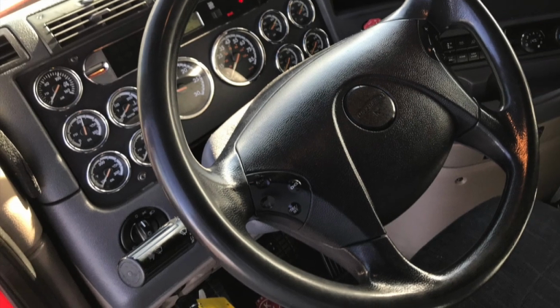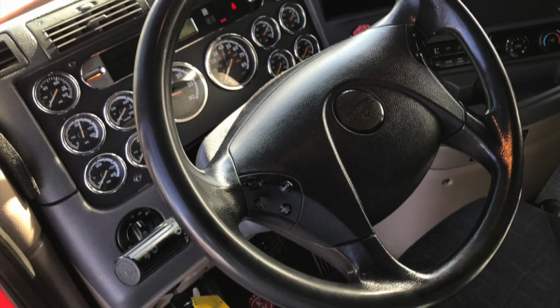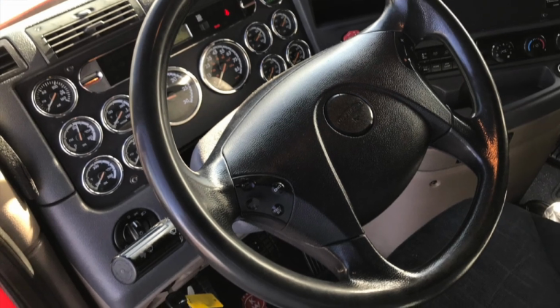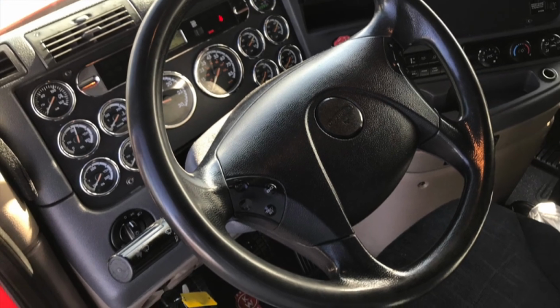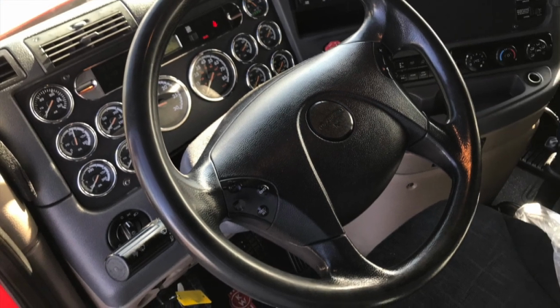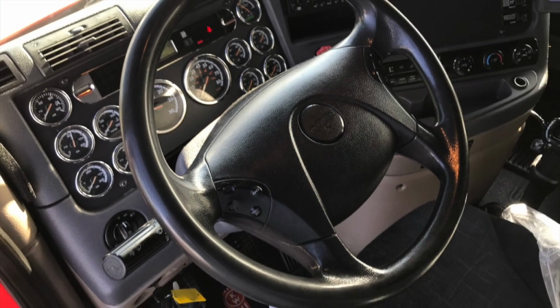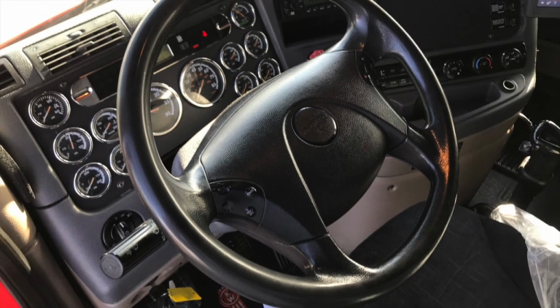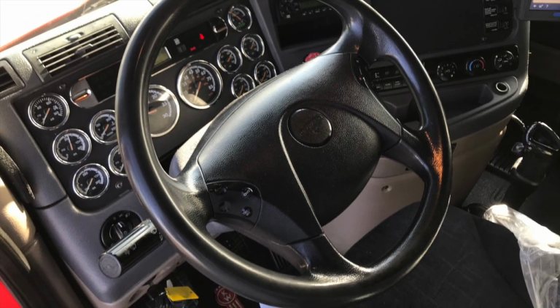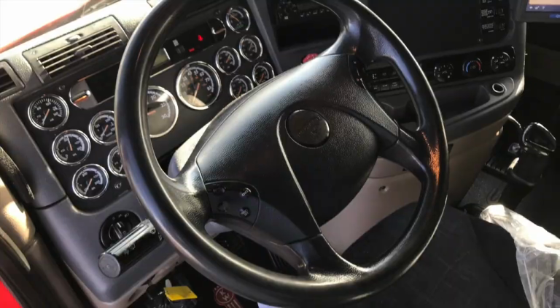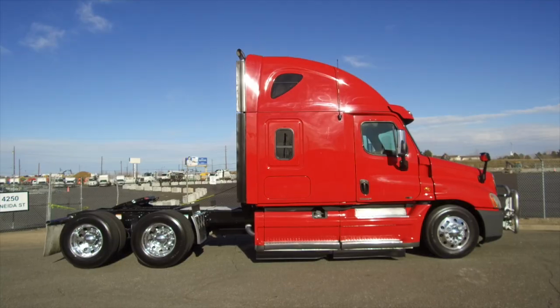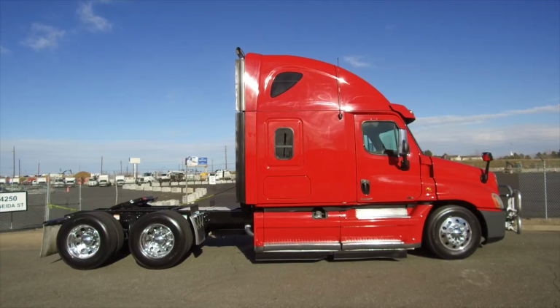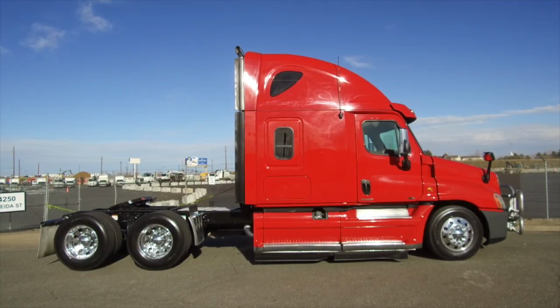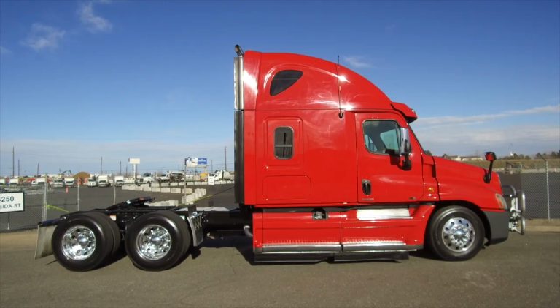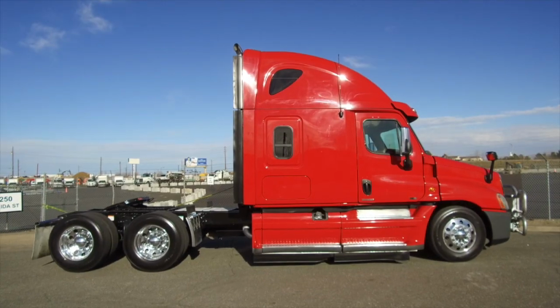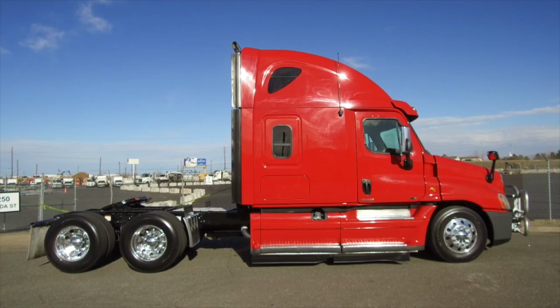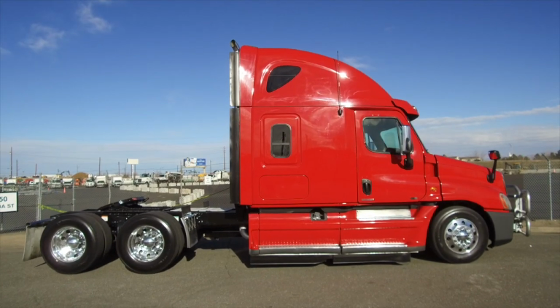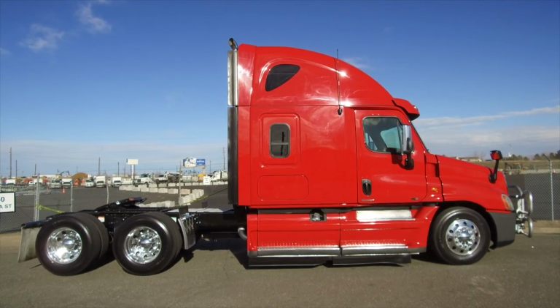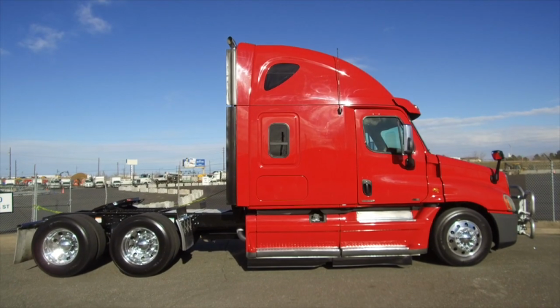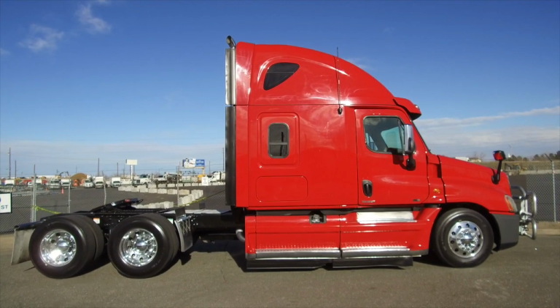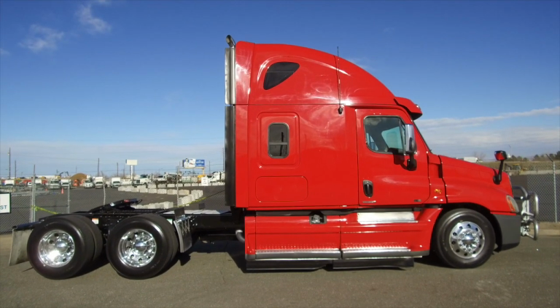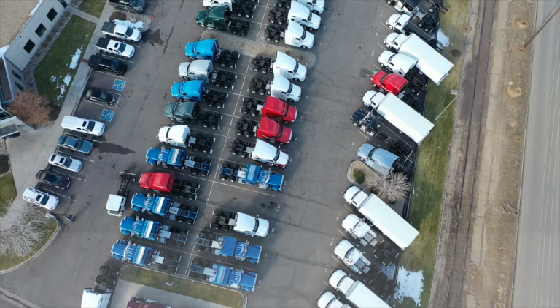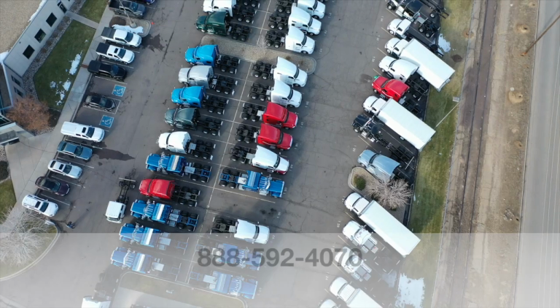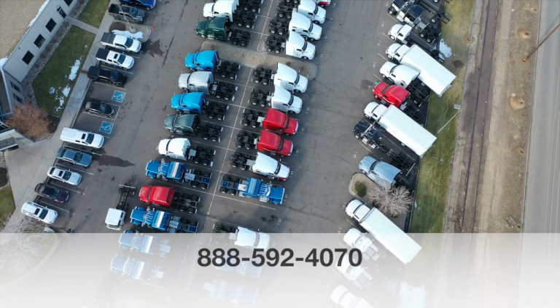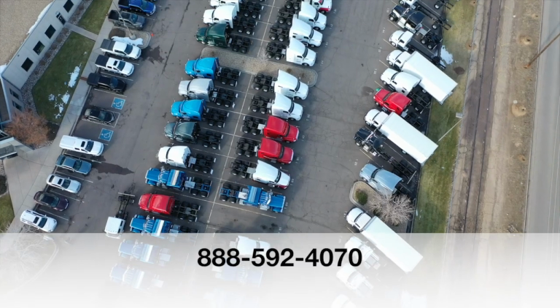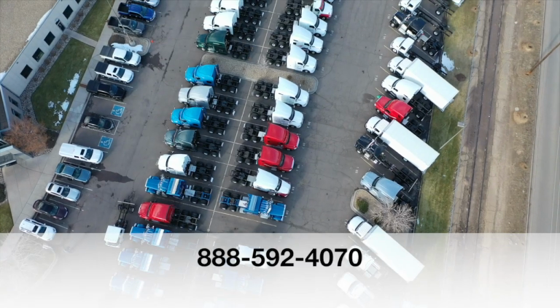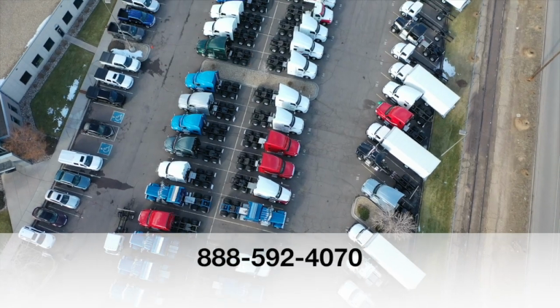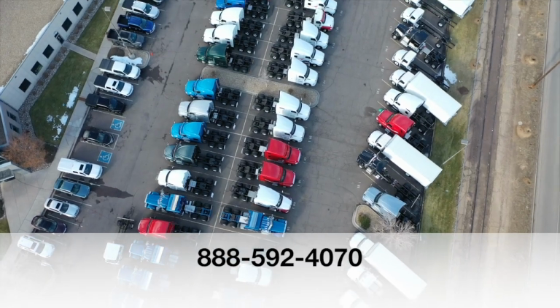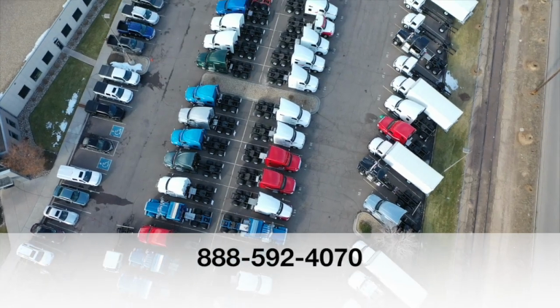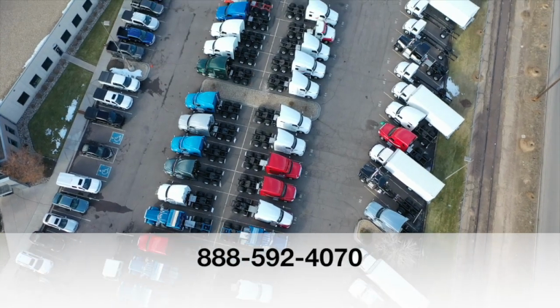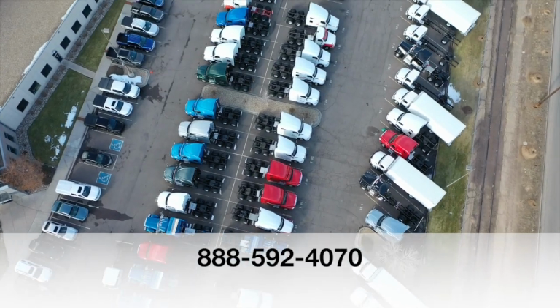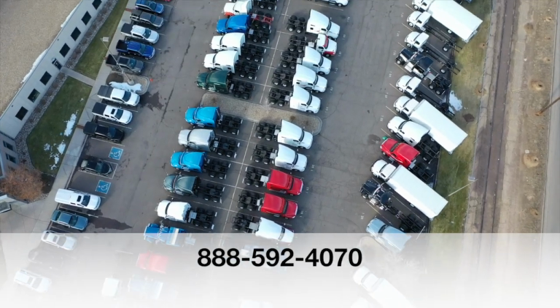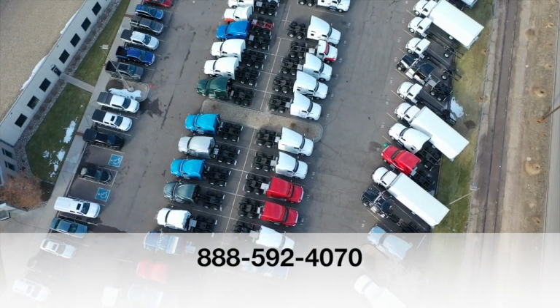If you want this truck, a 2012 Freightliner Cascadia, call MHC Denver at 888-592-4070.